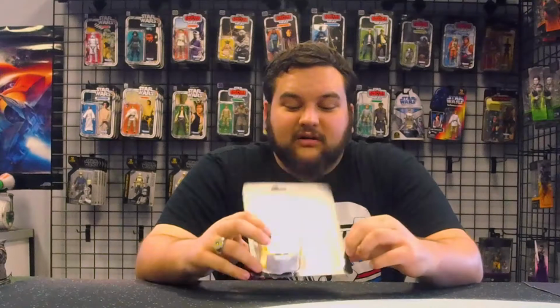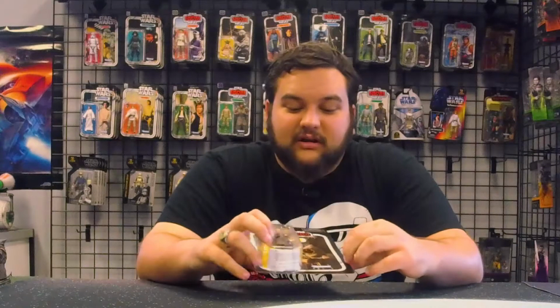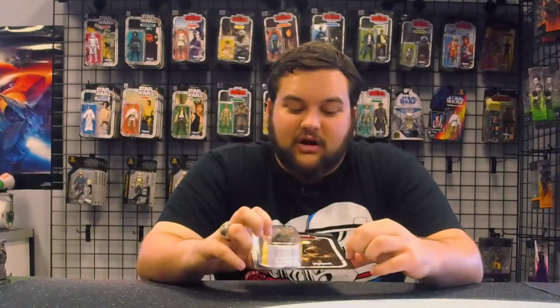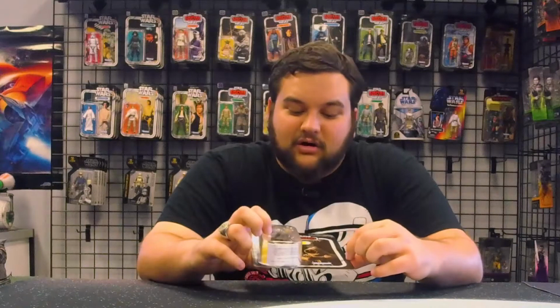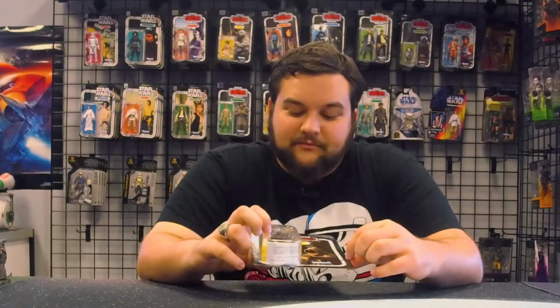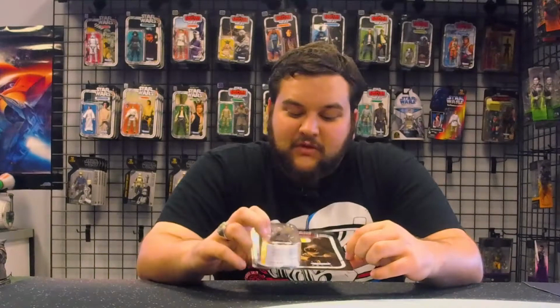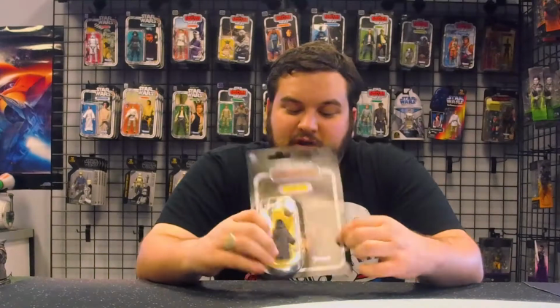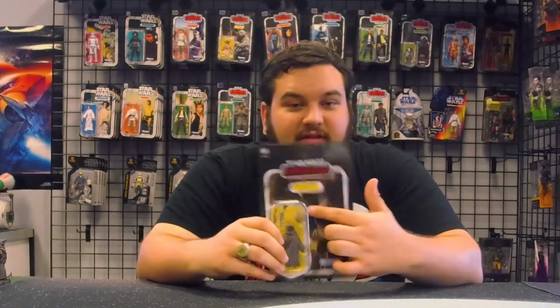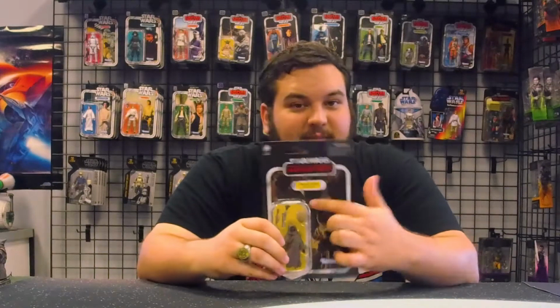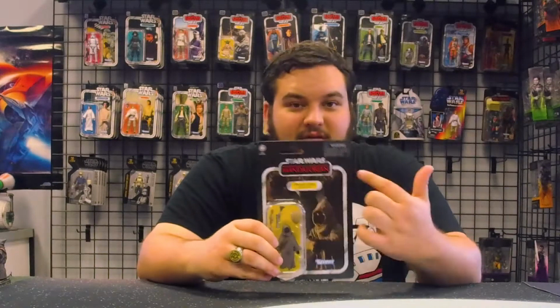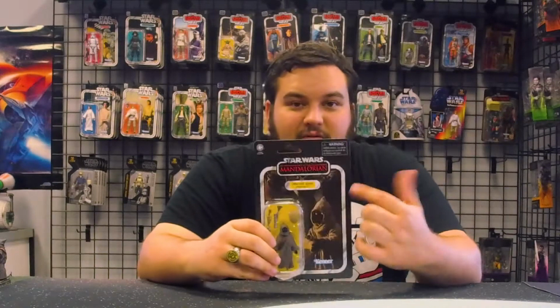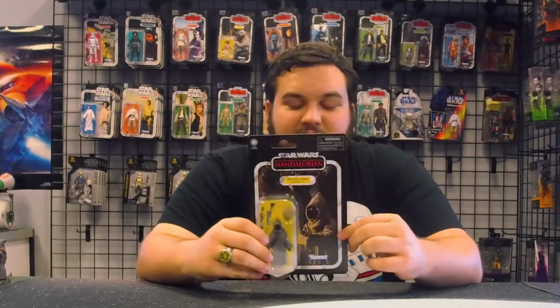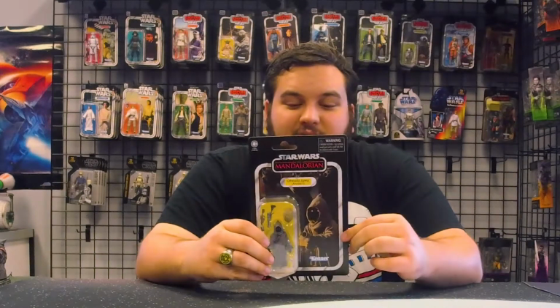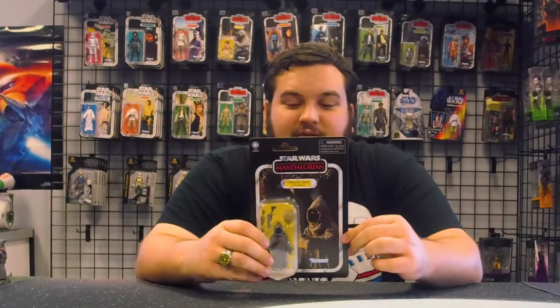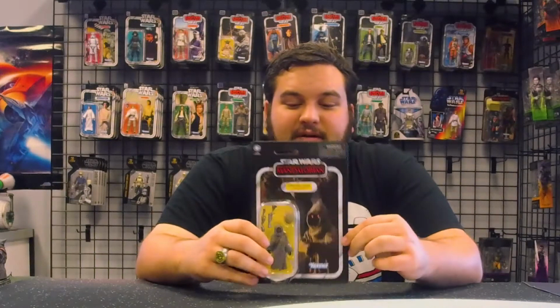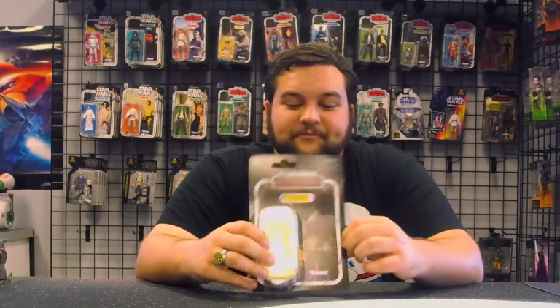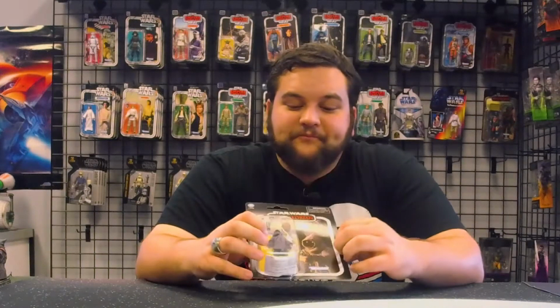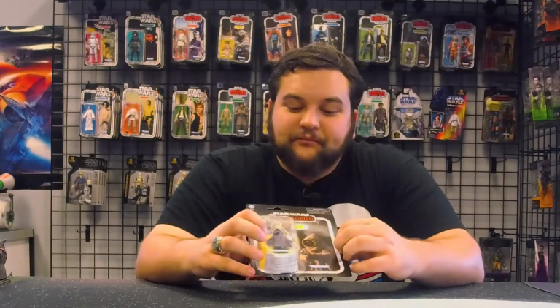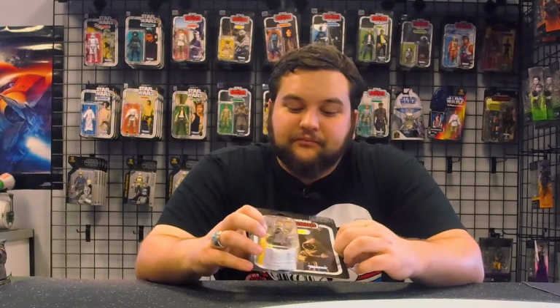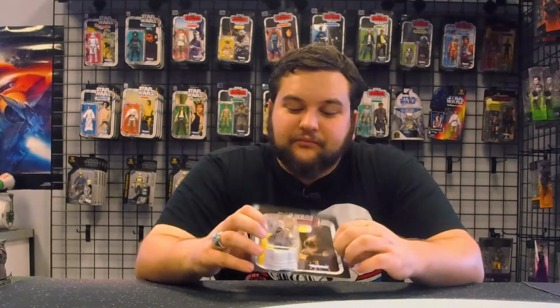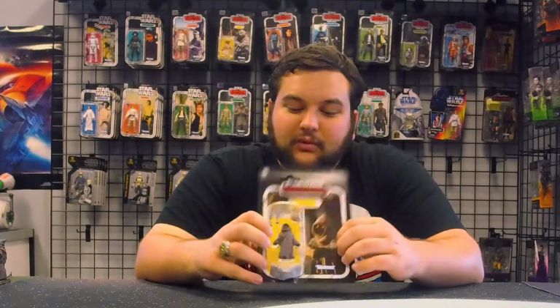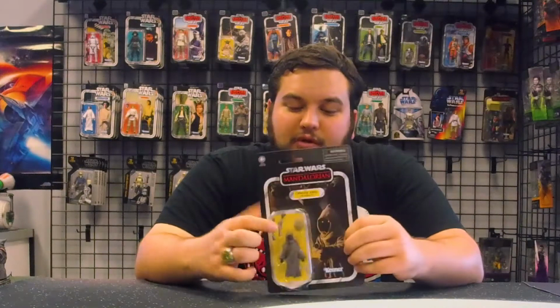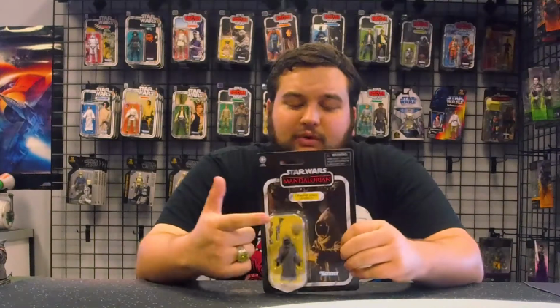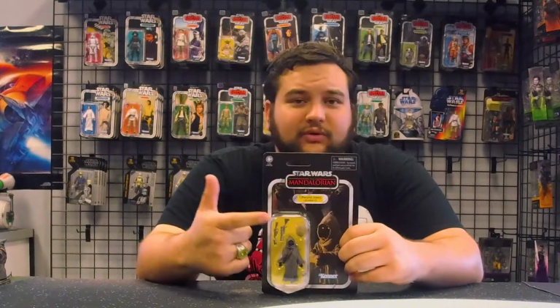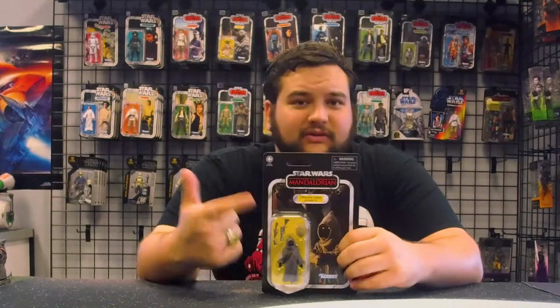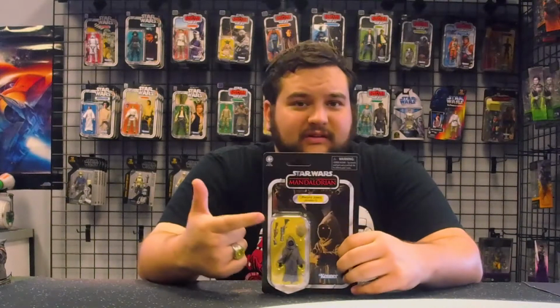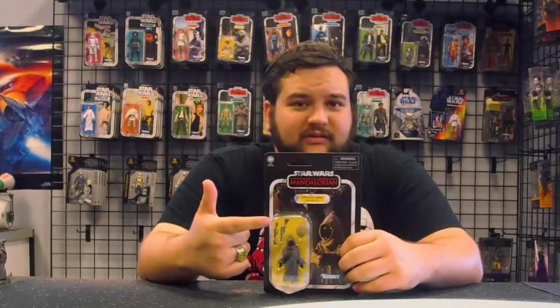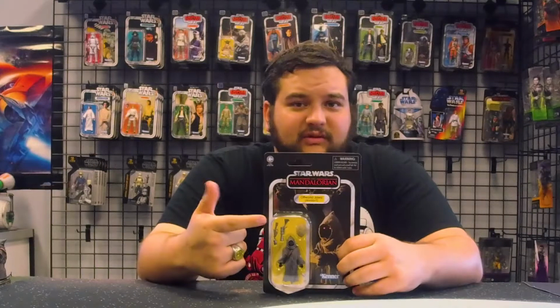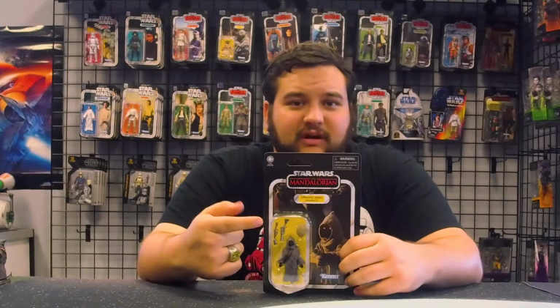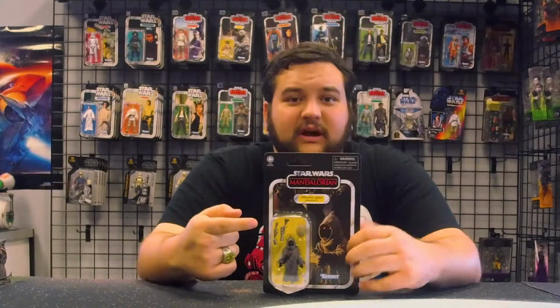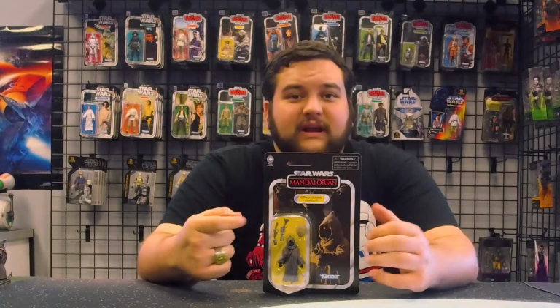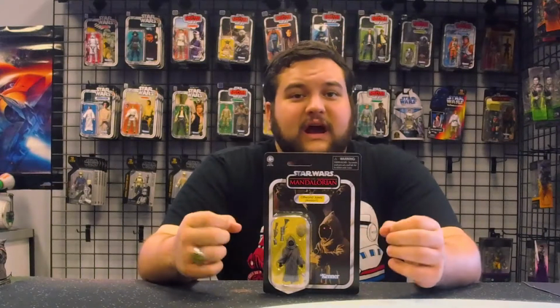You've got a really good image of one of the Jawas in the card art, and you've got the Mandalorian there on the front. What's really cool are the accessories here.